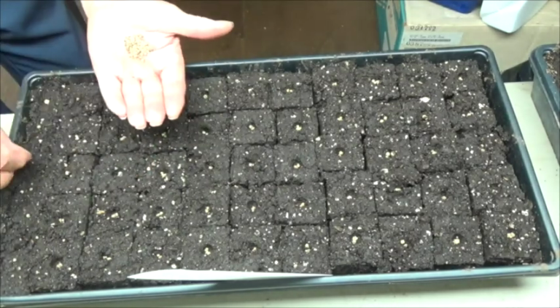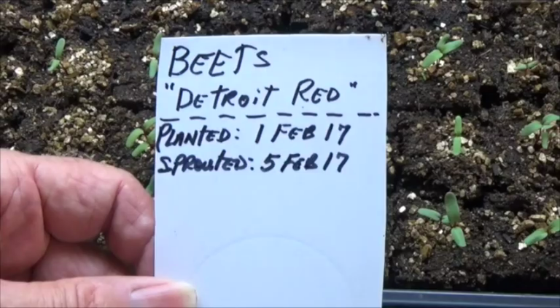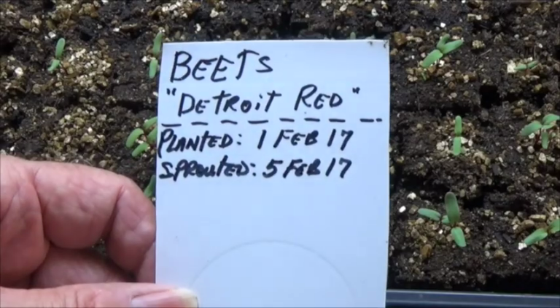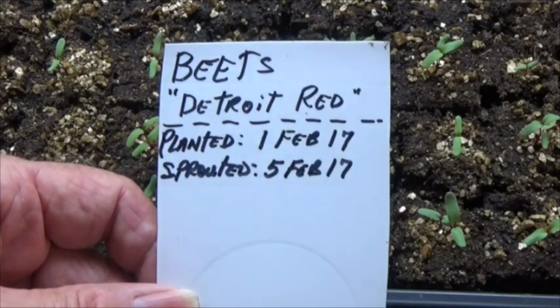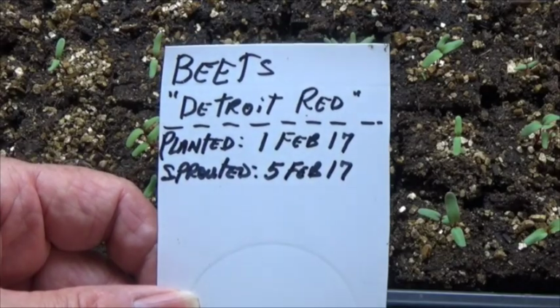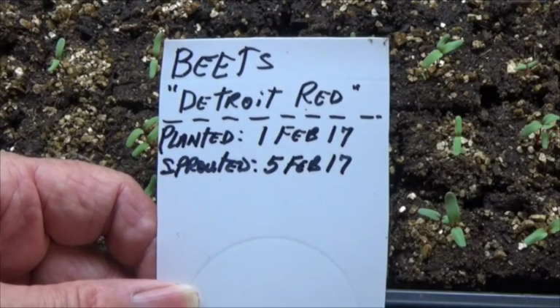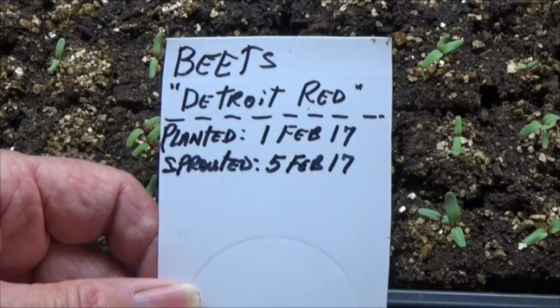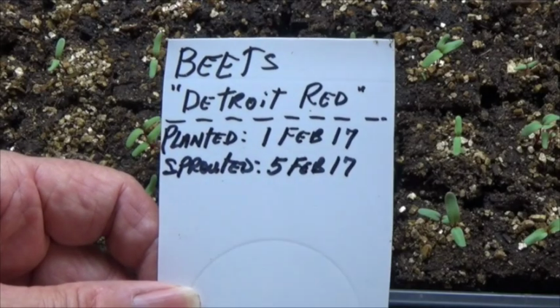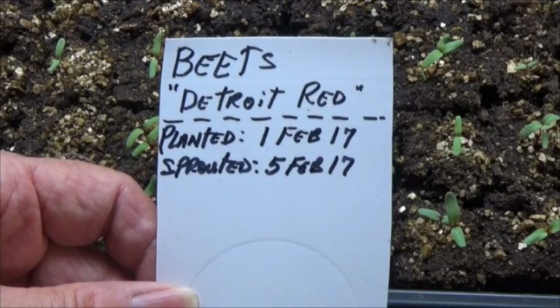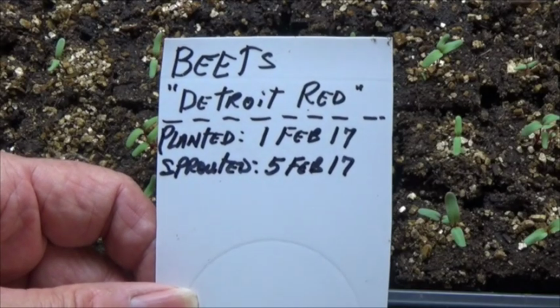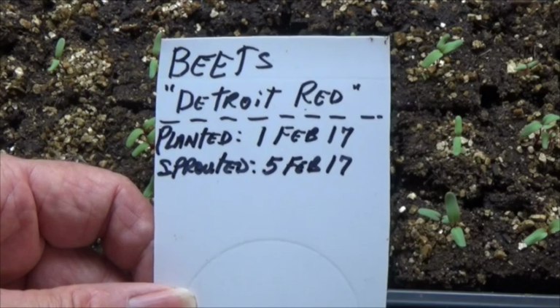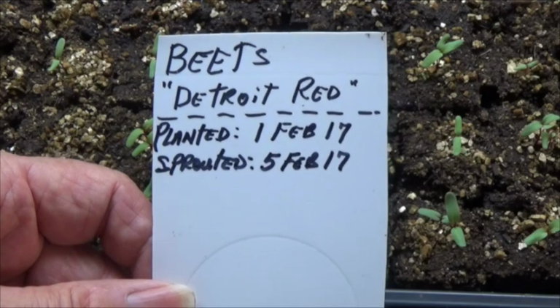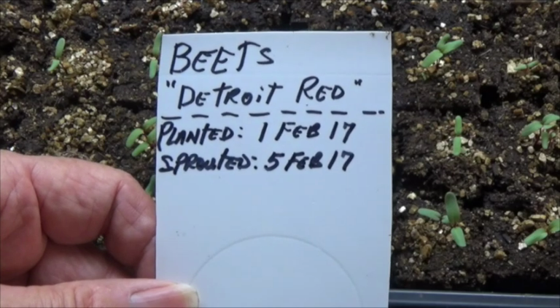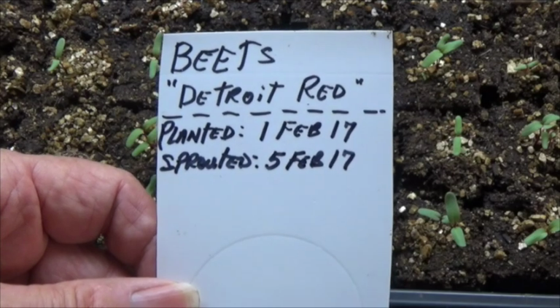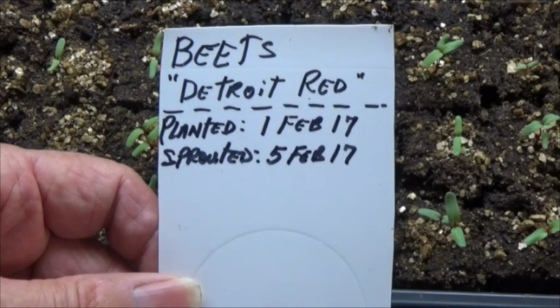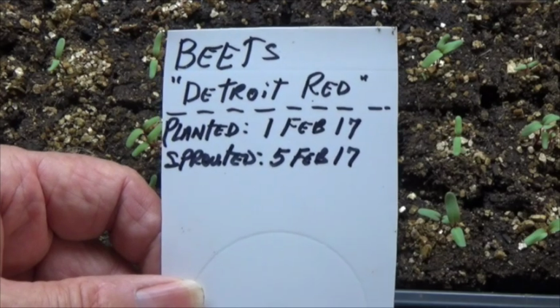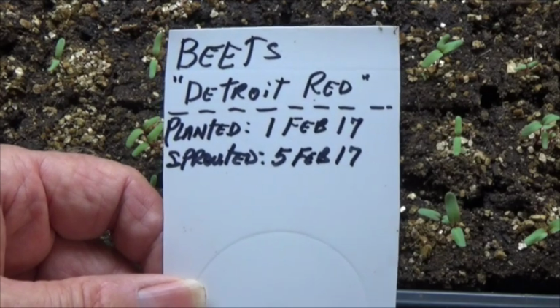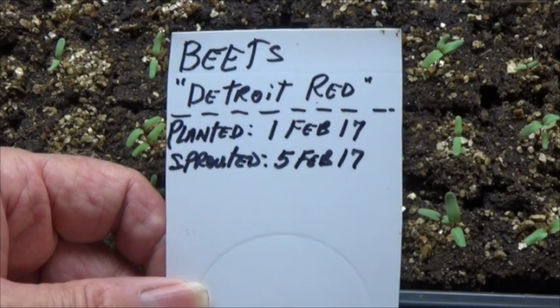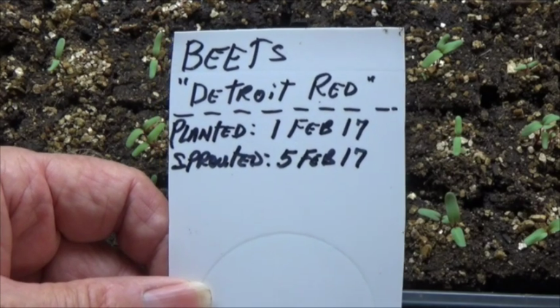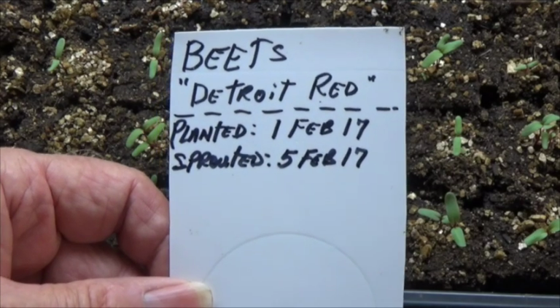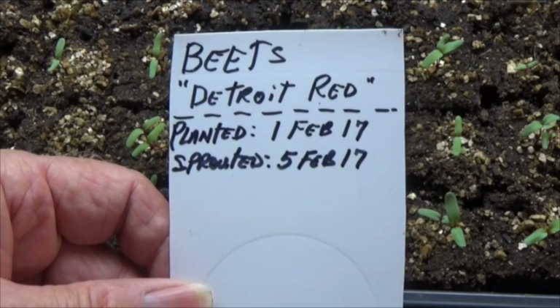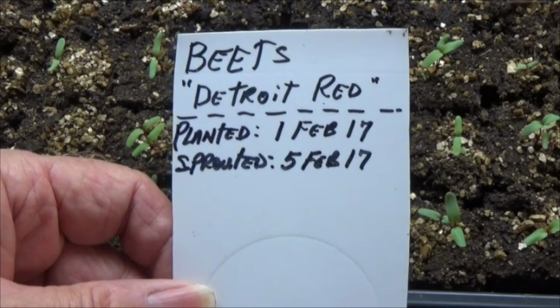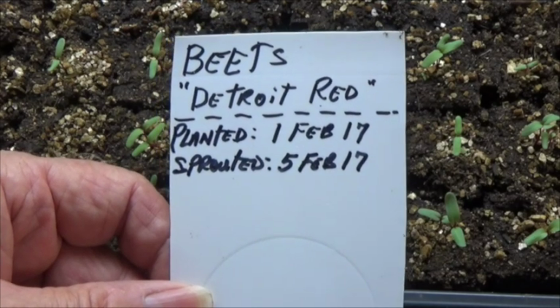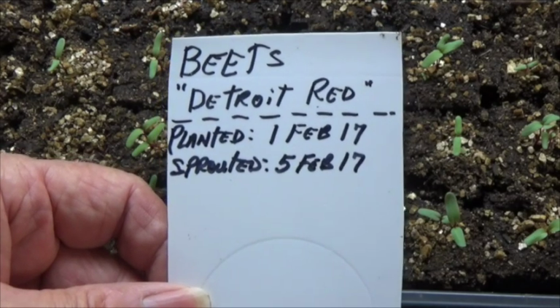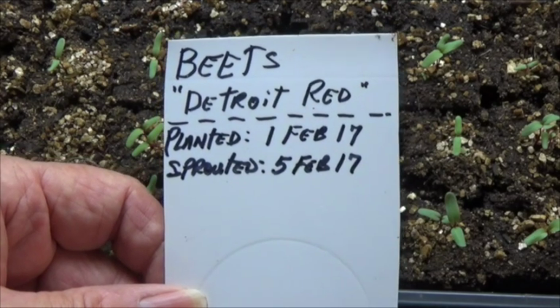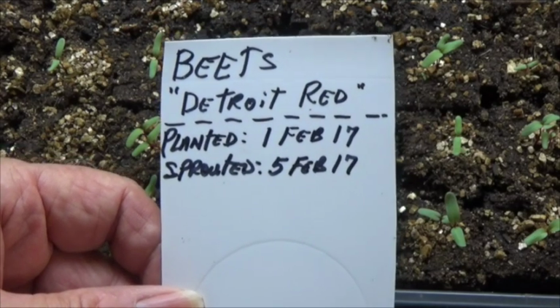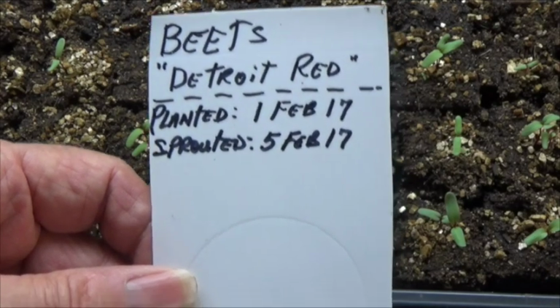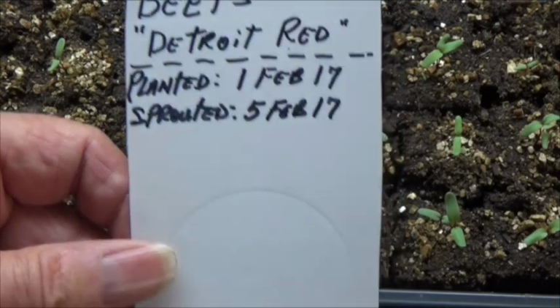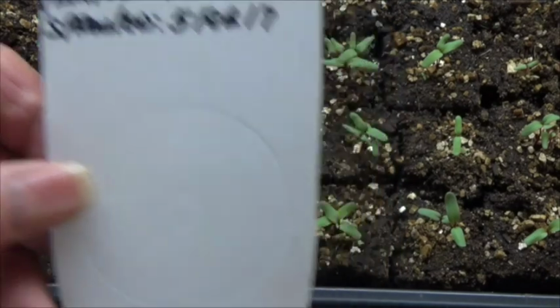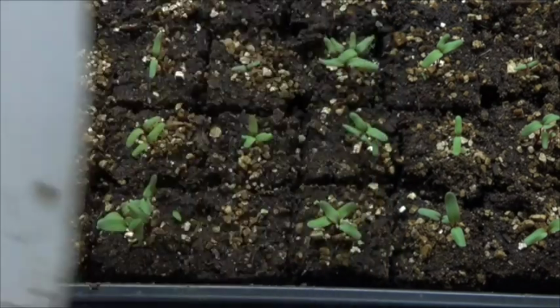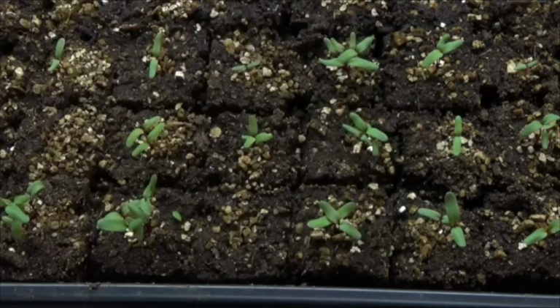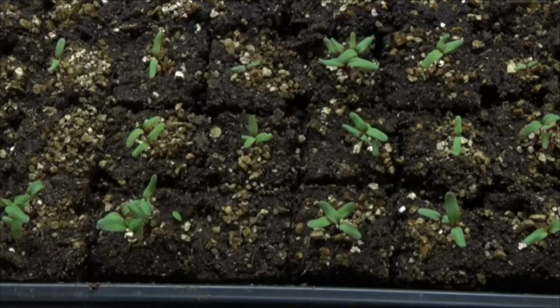These trays were under grow lights and you can see here that in only five days I've got those seeds up.